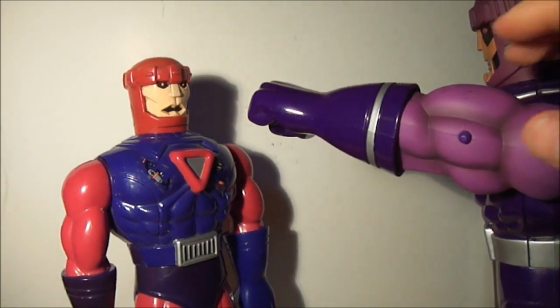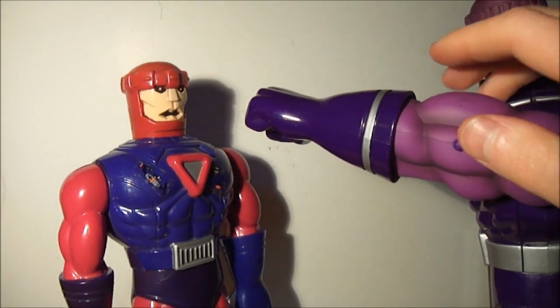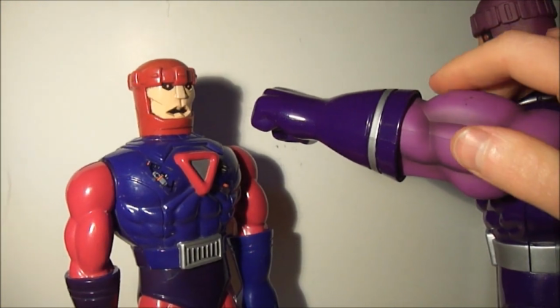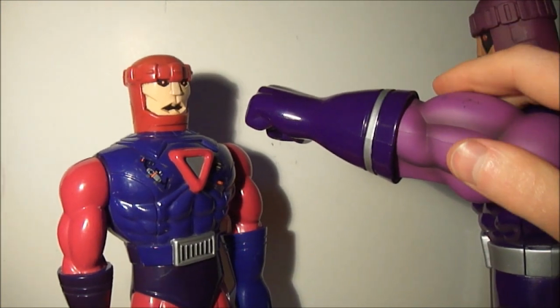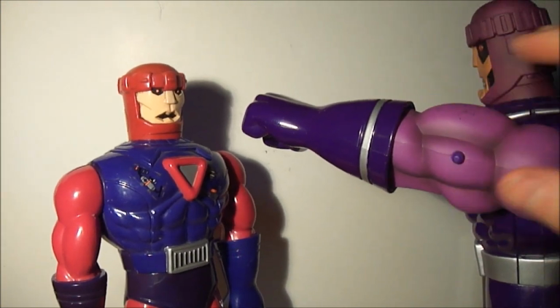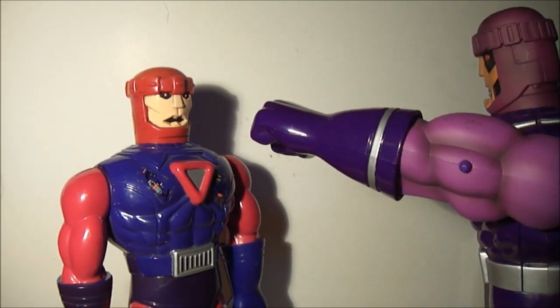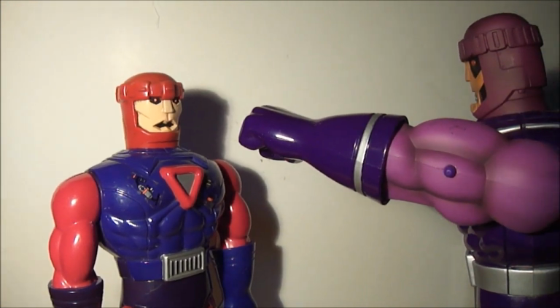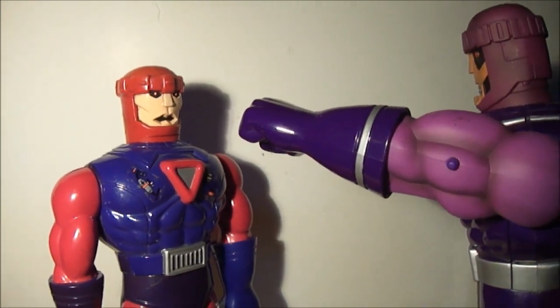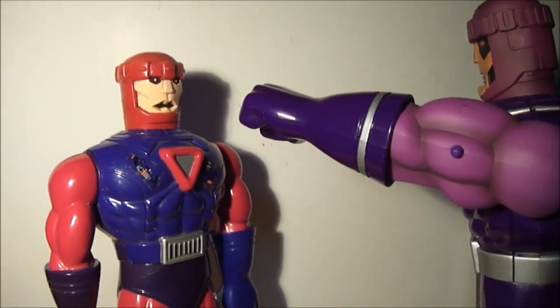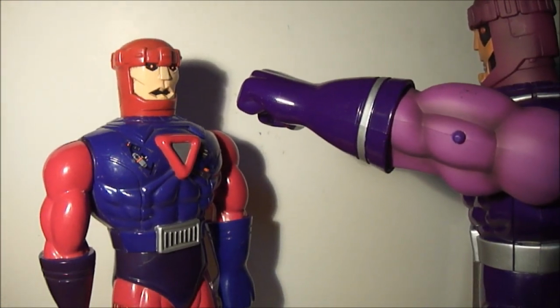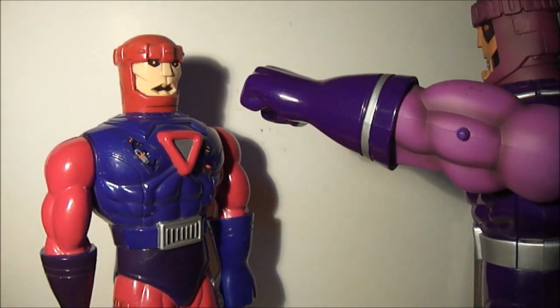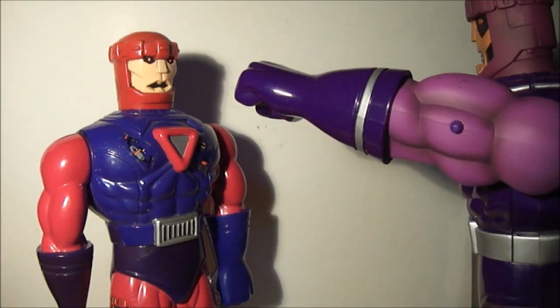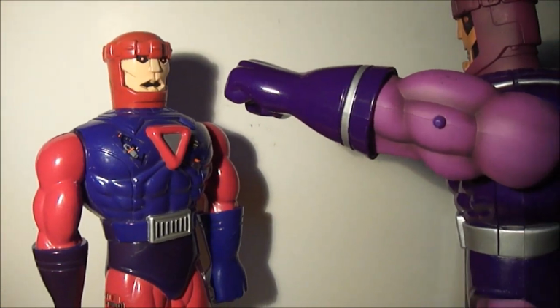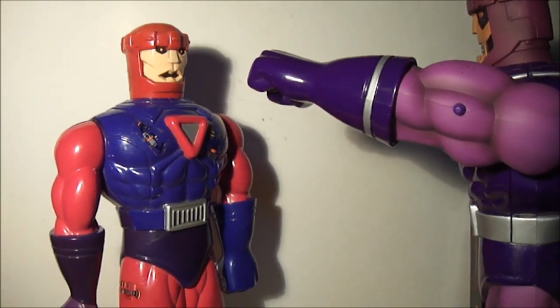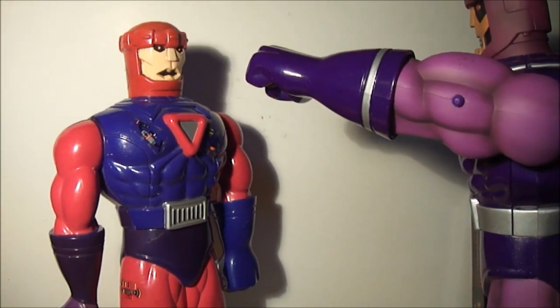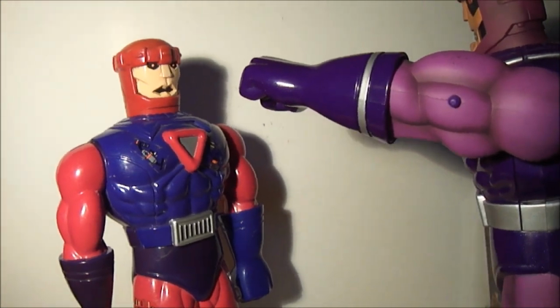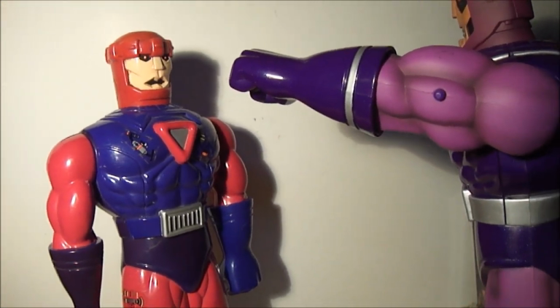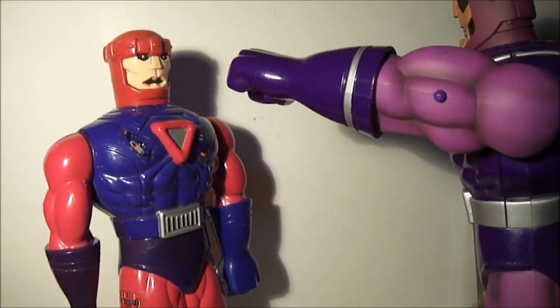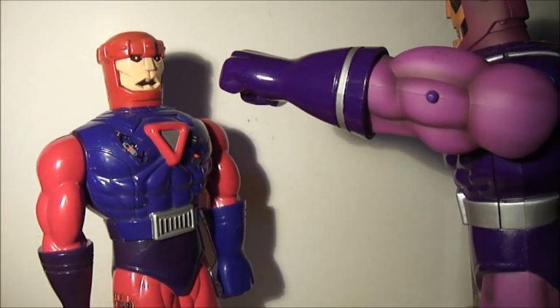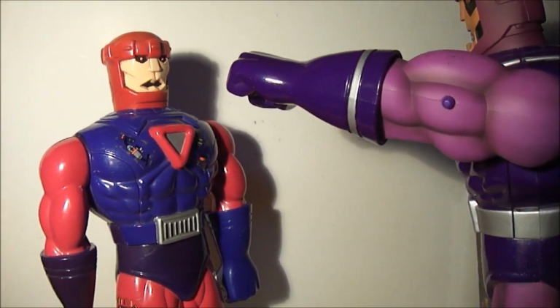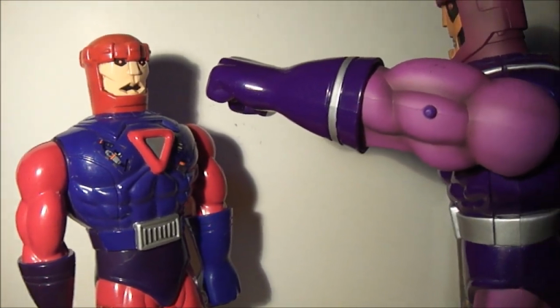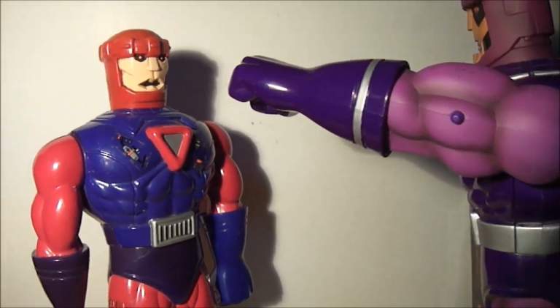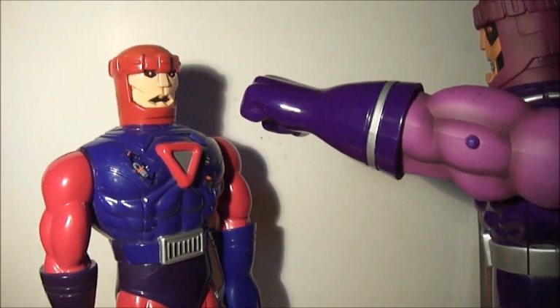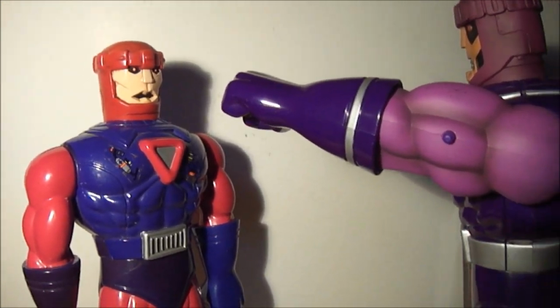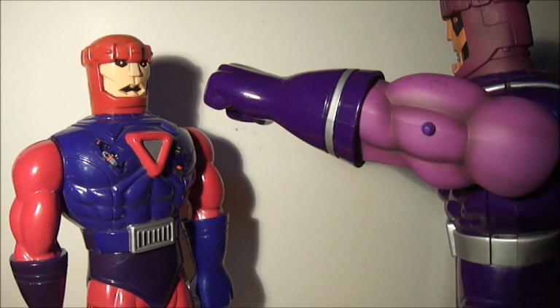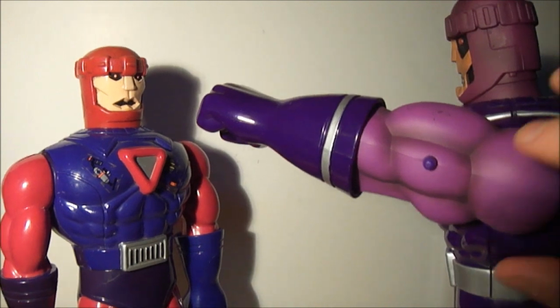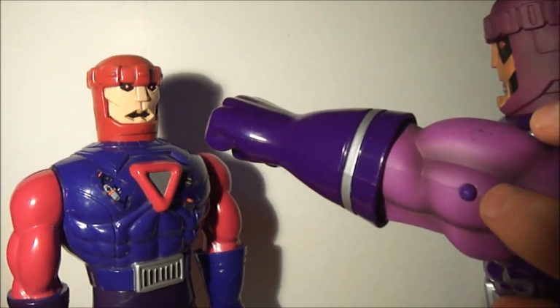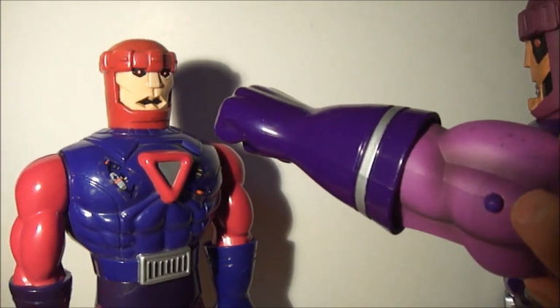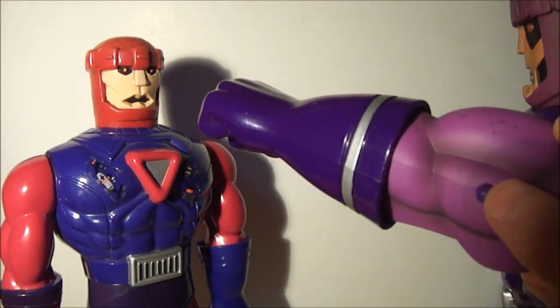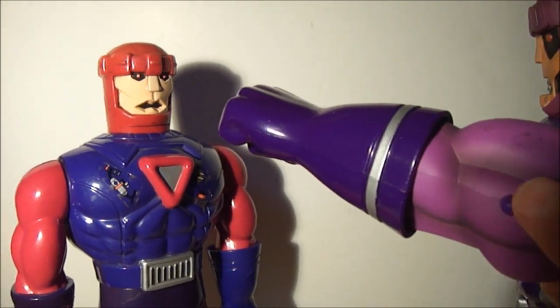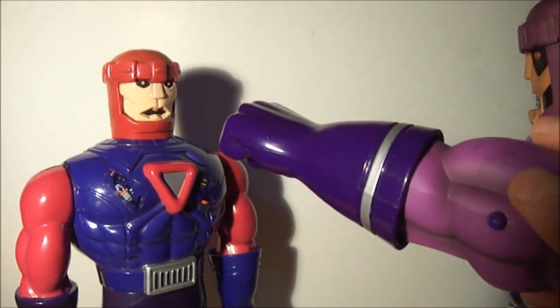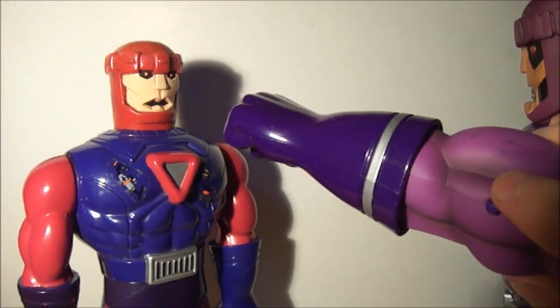And here's the last function — his left fist fires when you press this button.